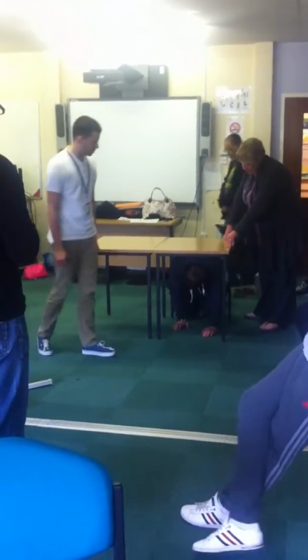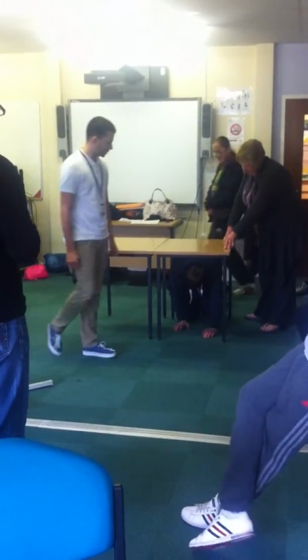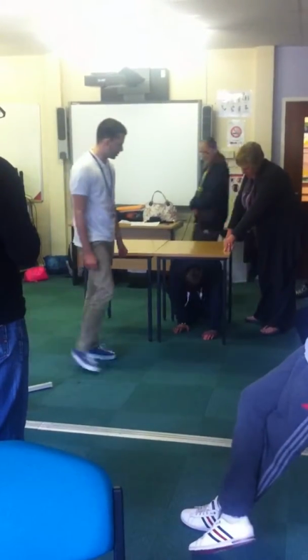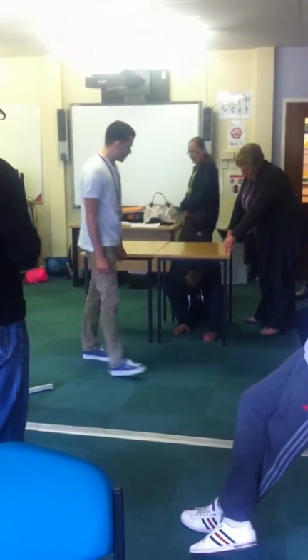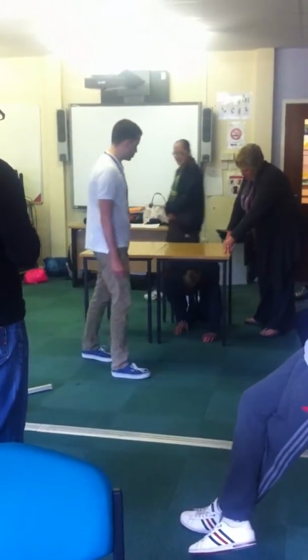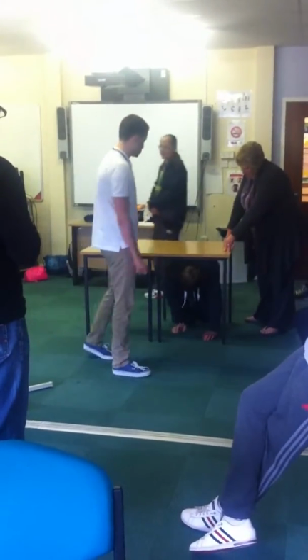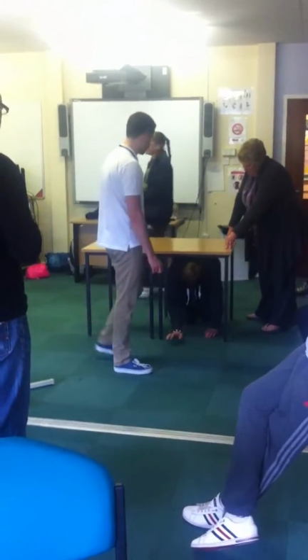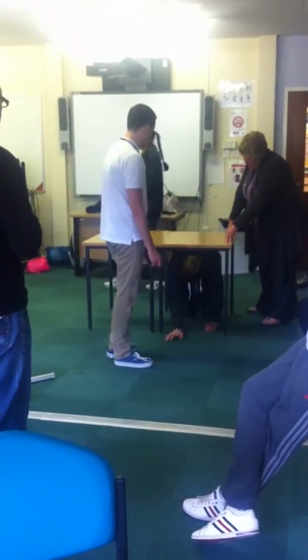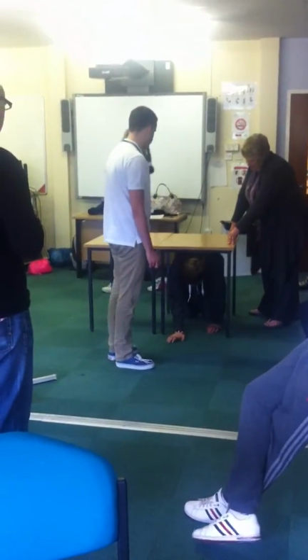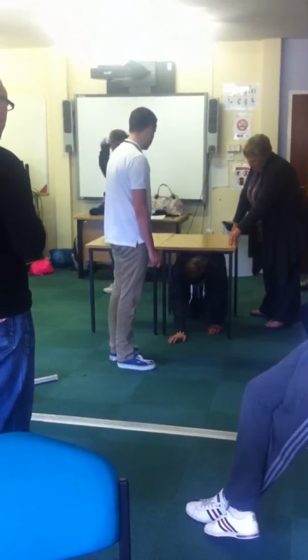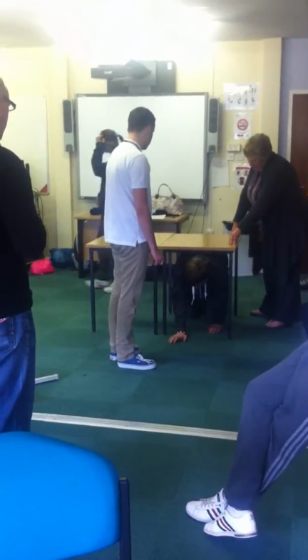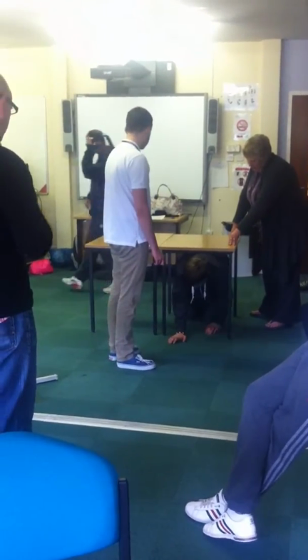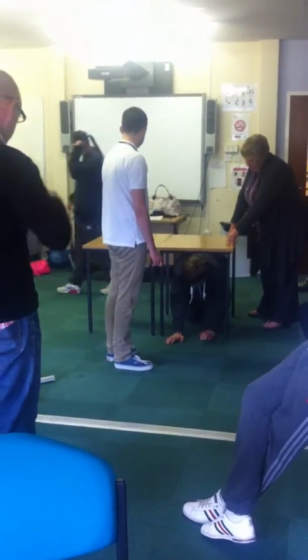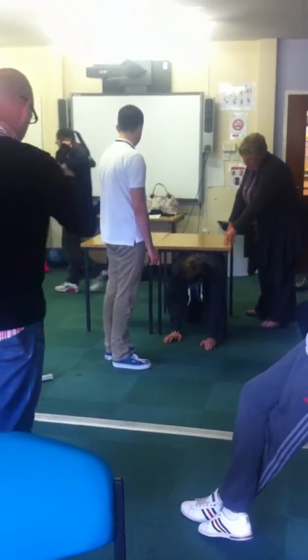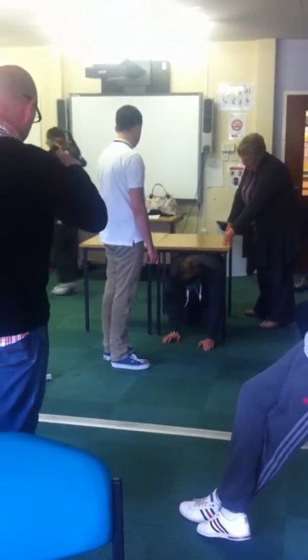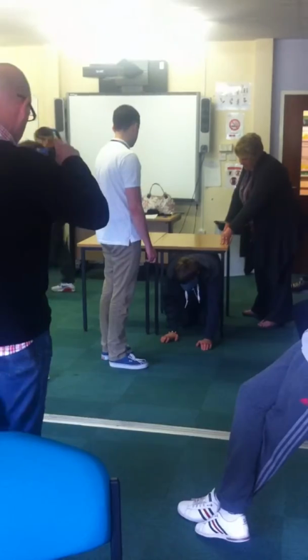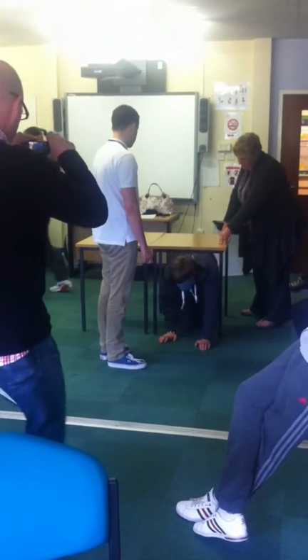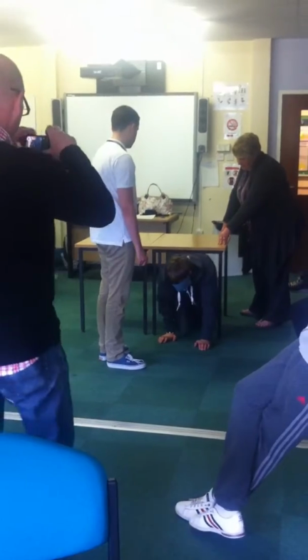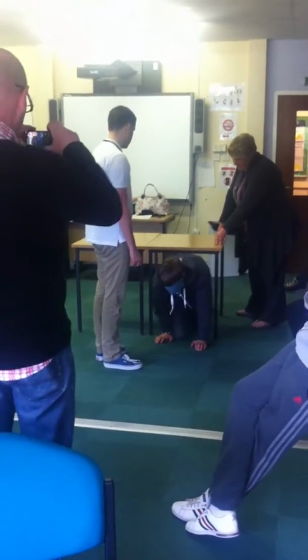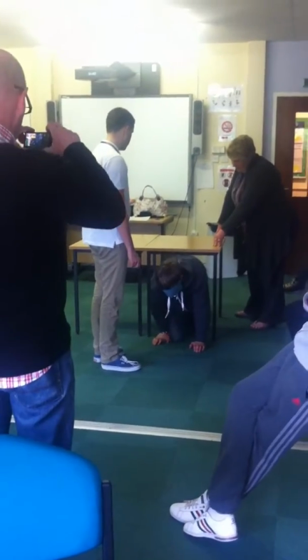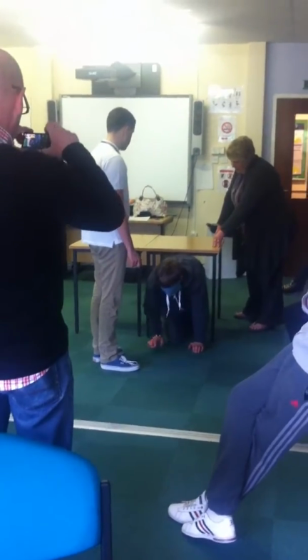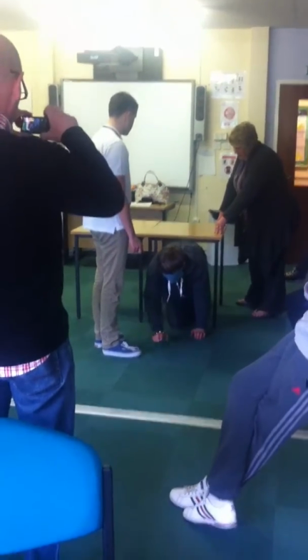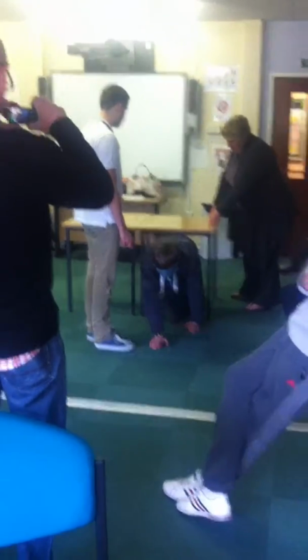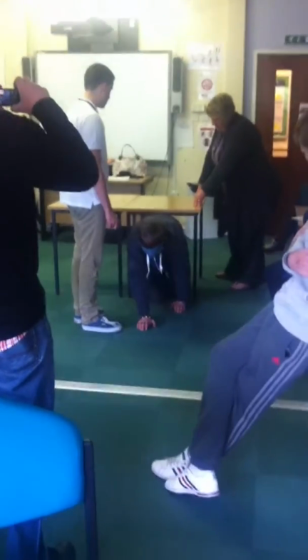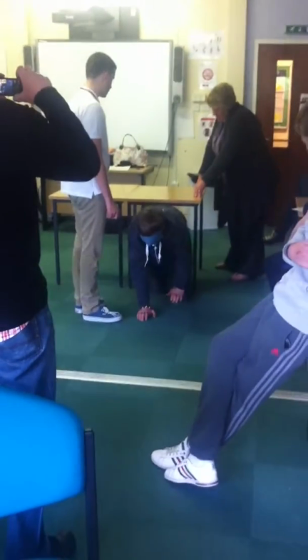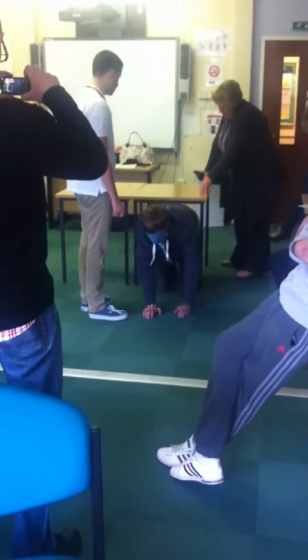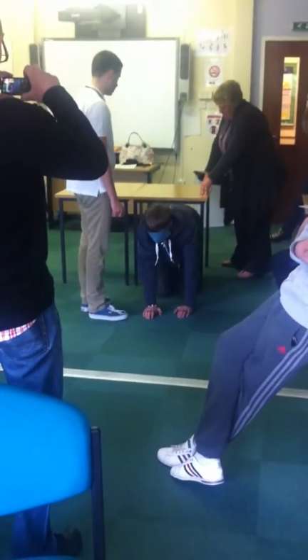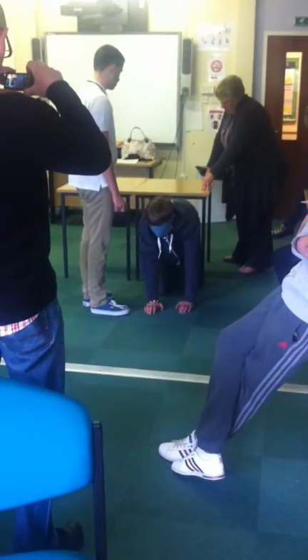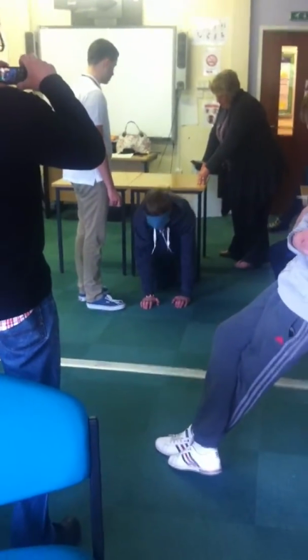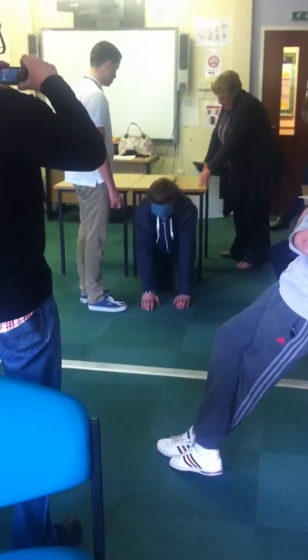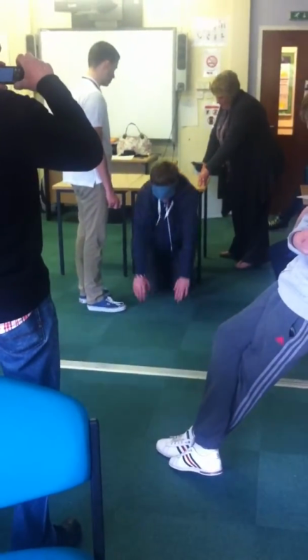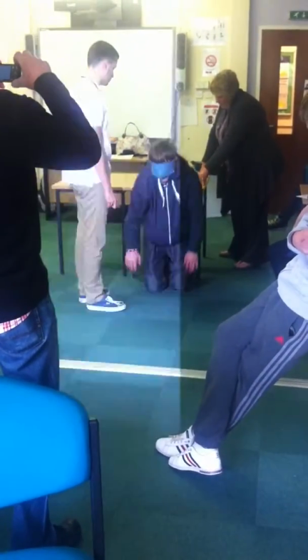That's it. Come straight through. Keep coming. Keep on coming. That's it. So you're out now. Stand up.